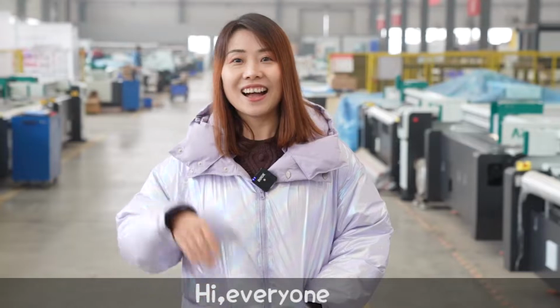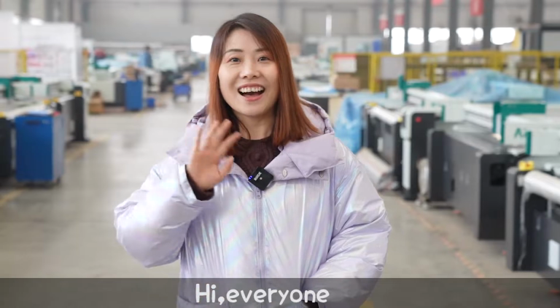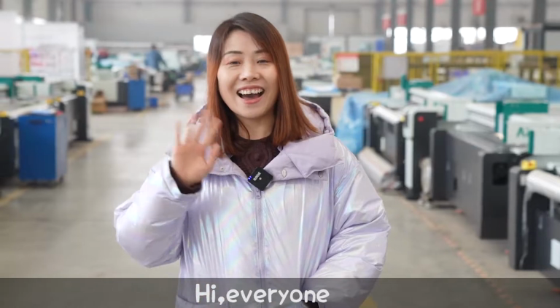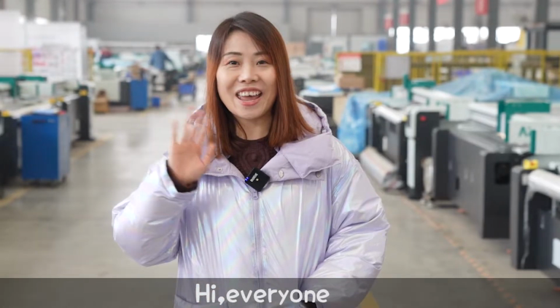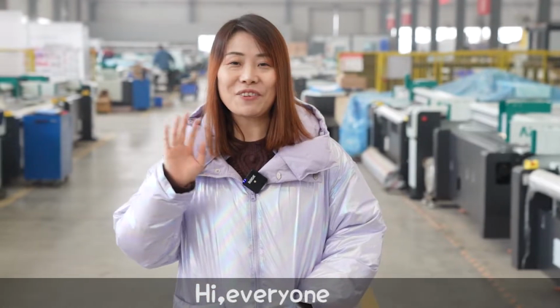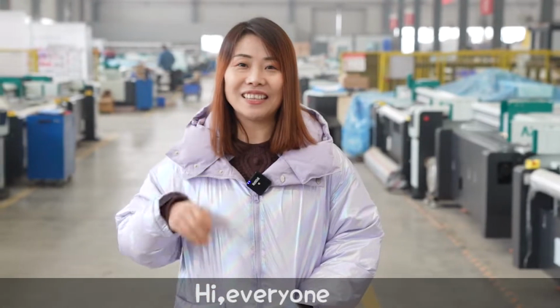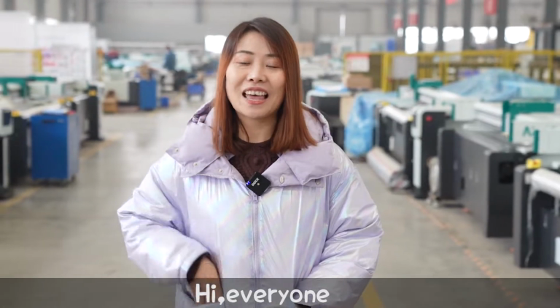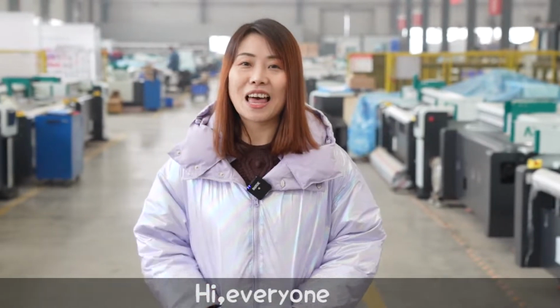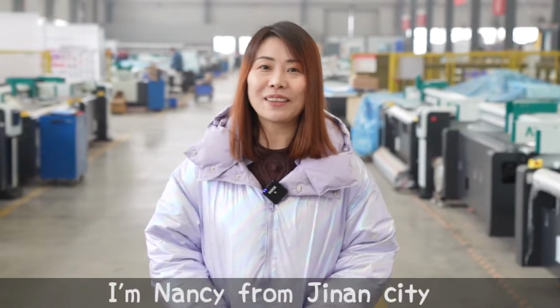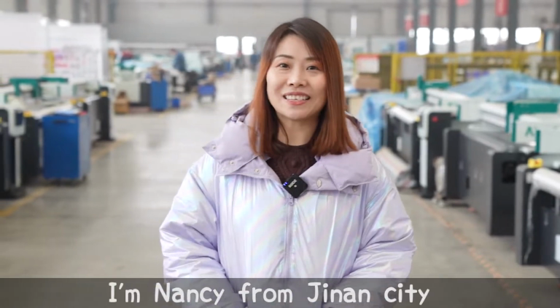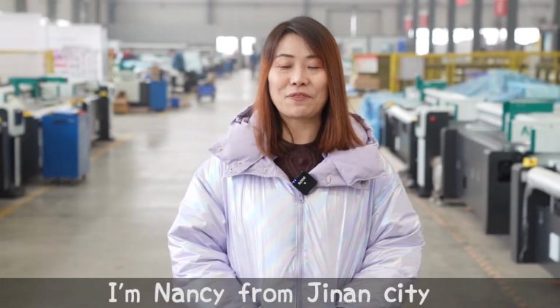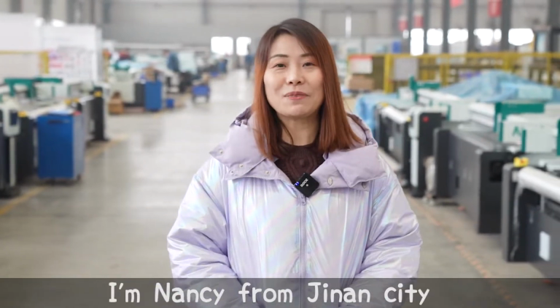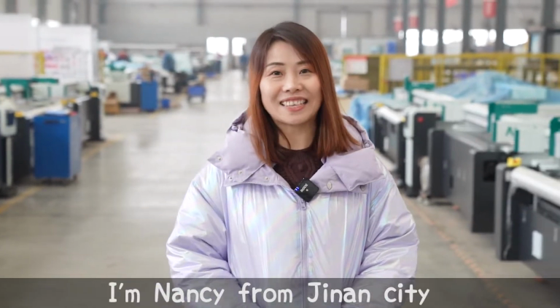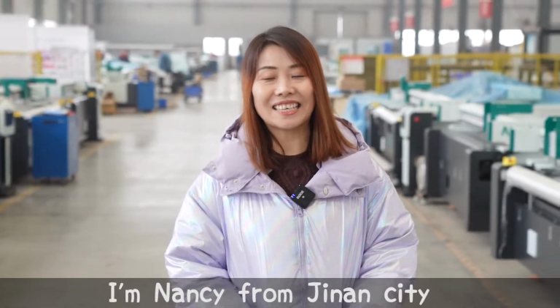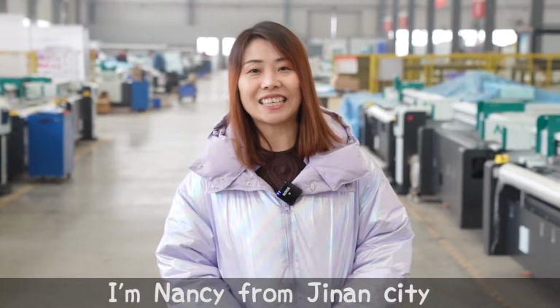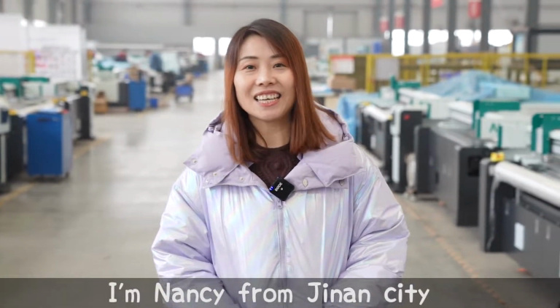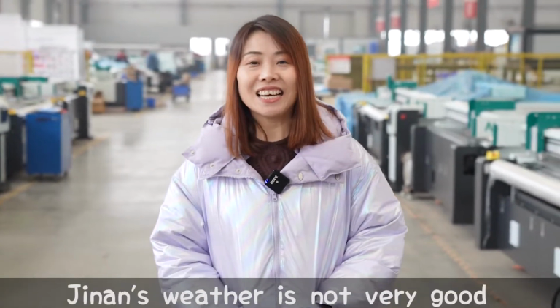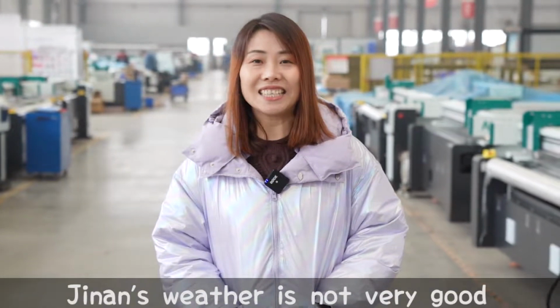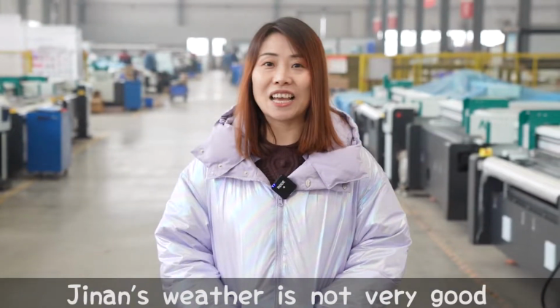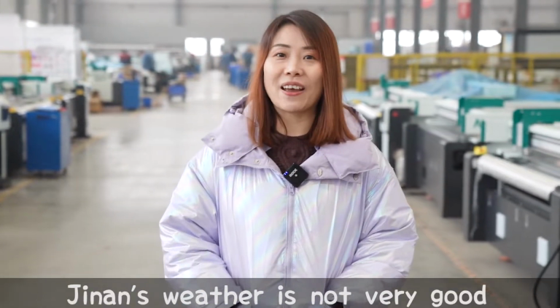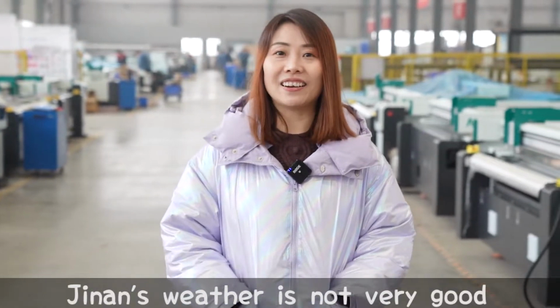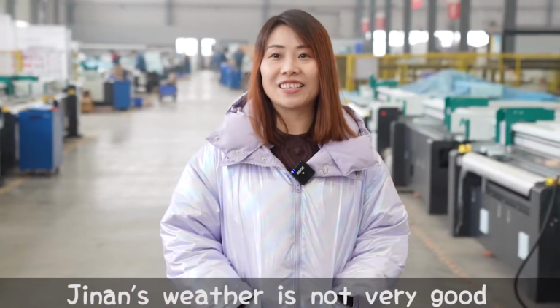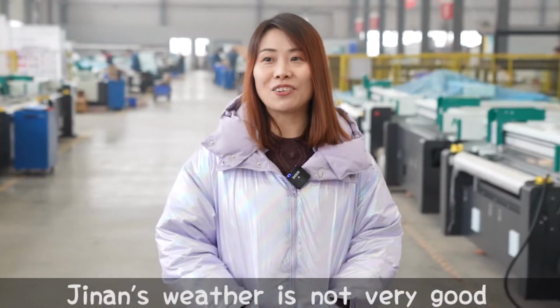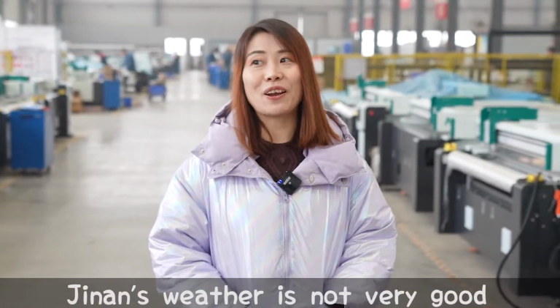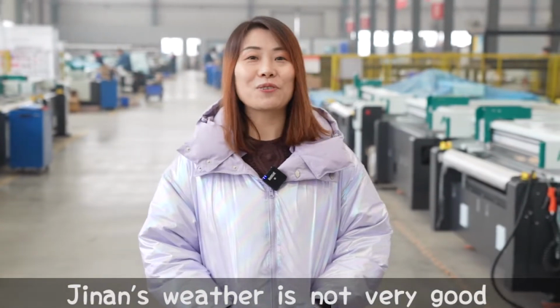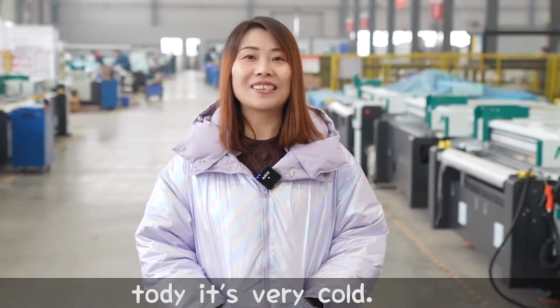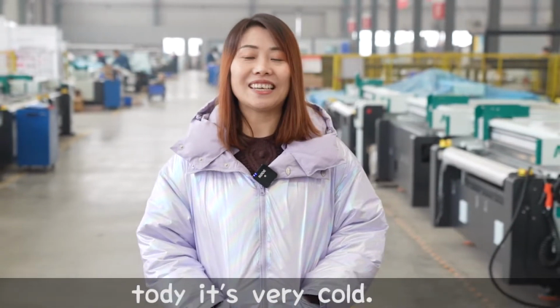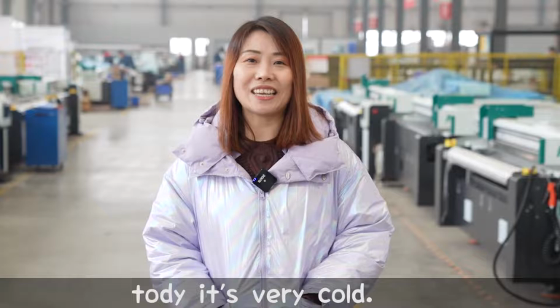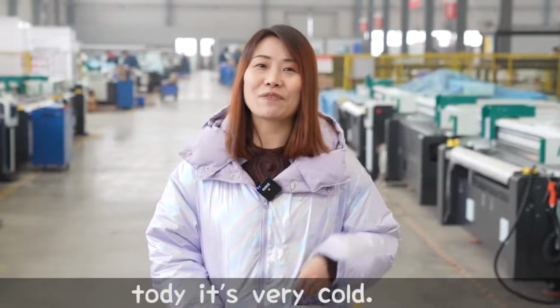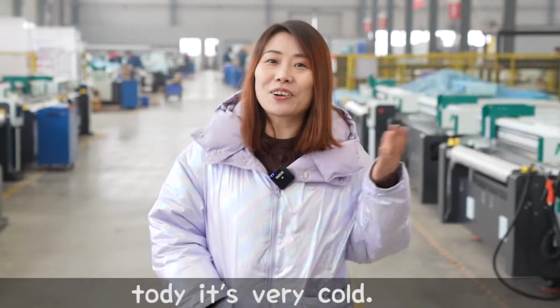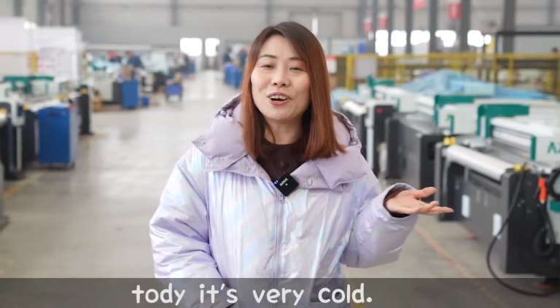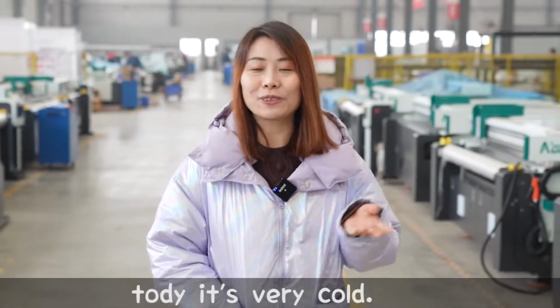Hi everyone, I'm Nancy from Jinan City. Jinan's weather is not very good today — it's very cold.